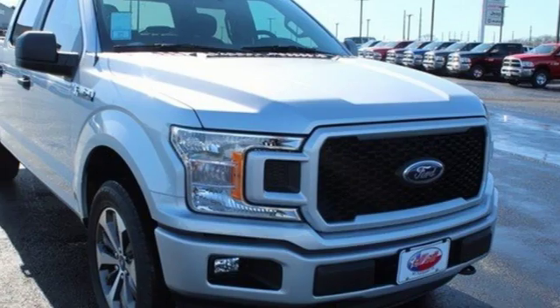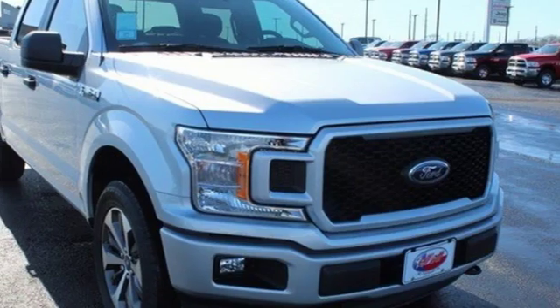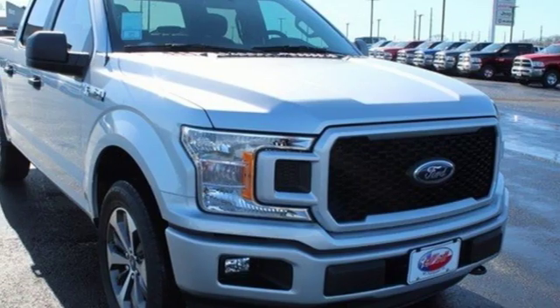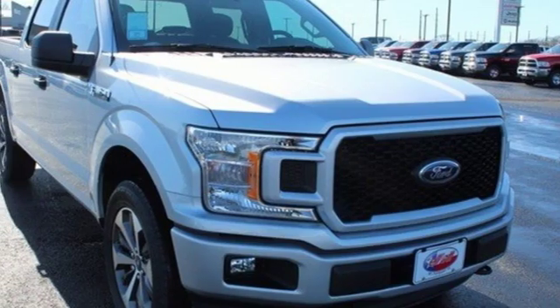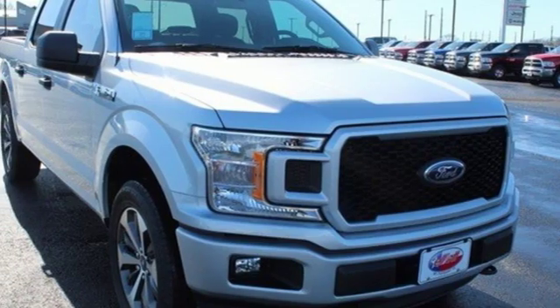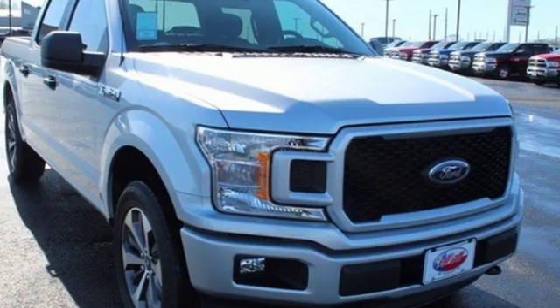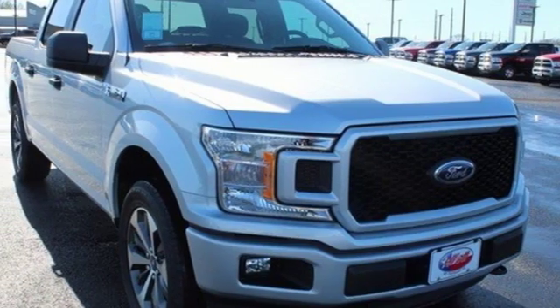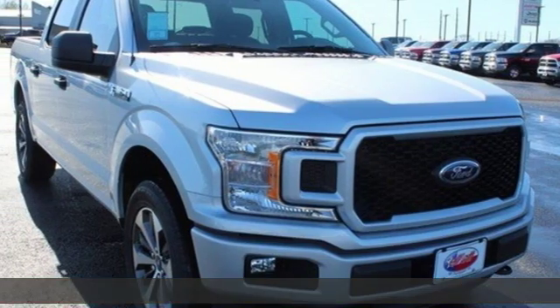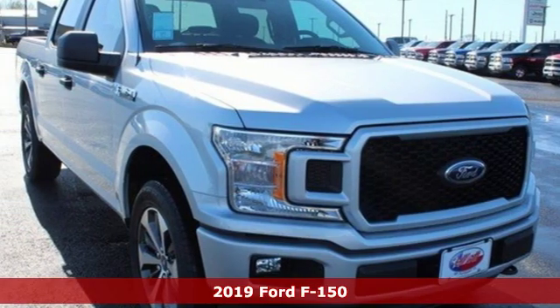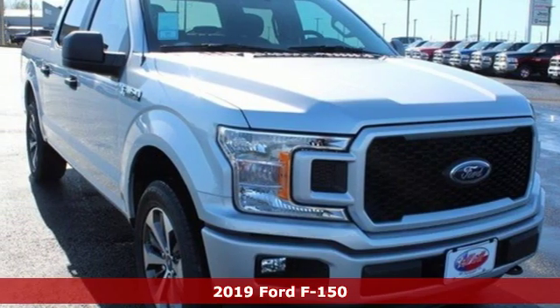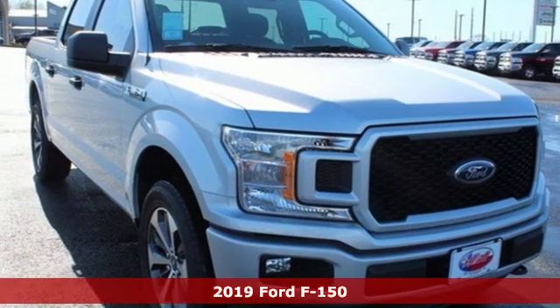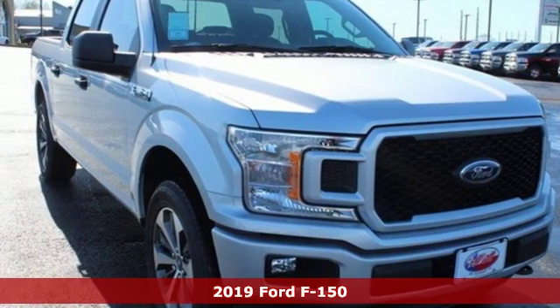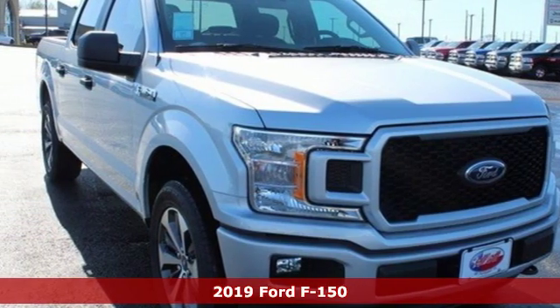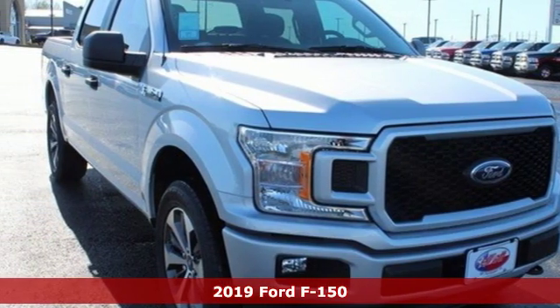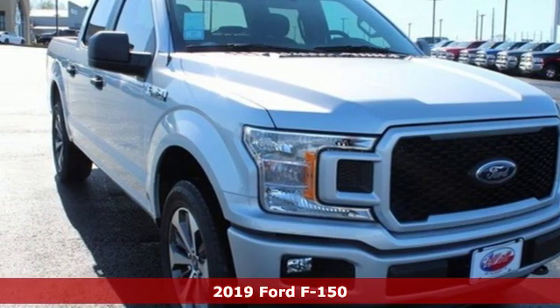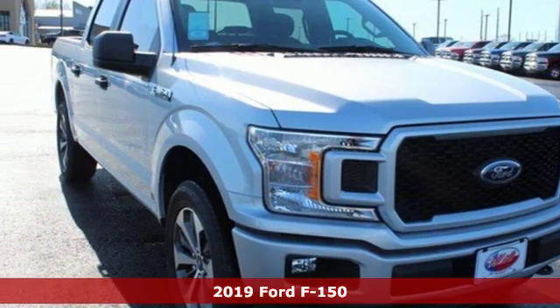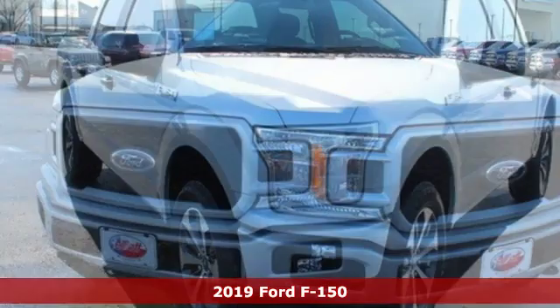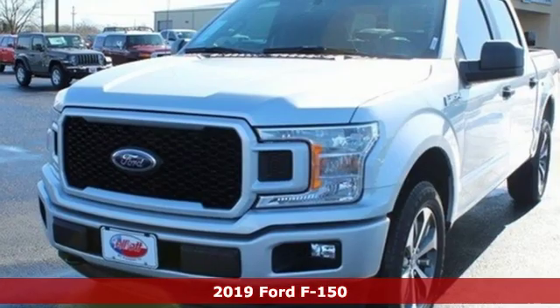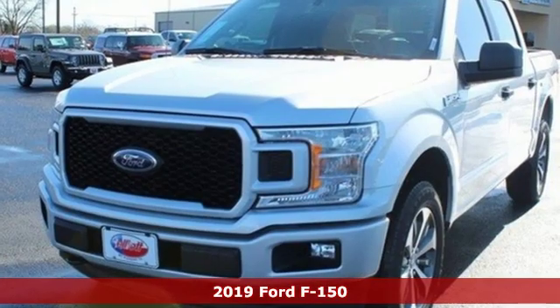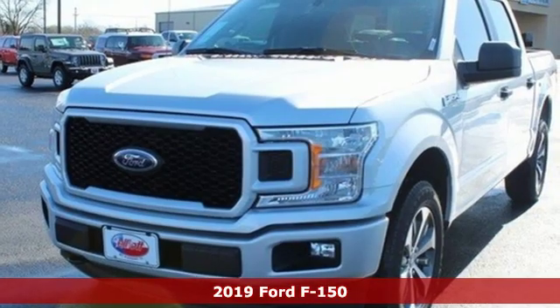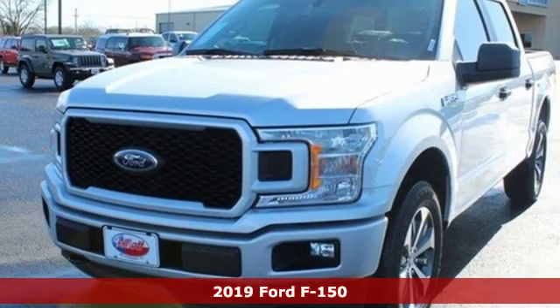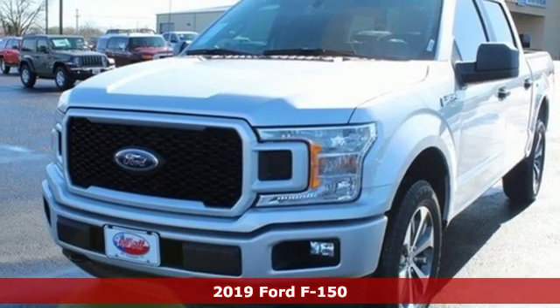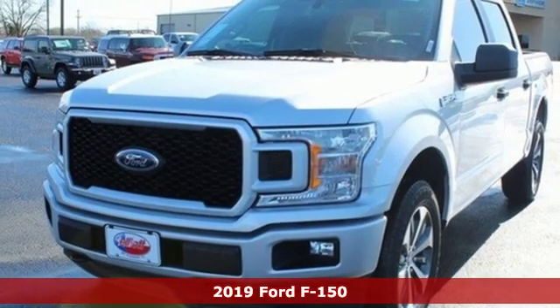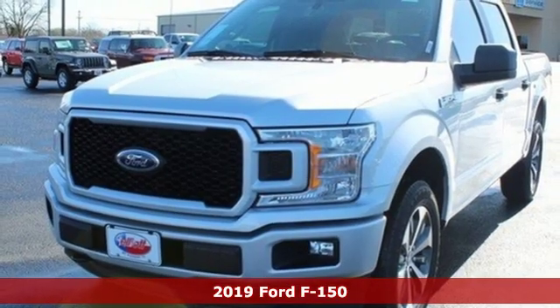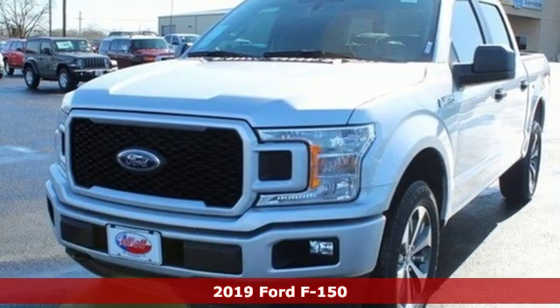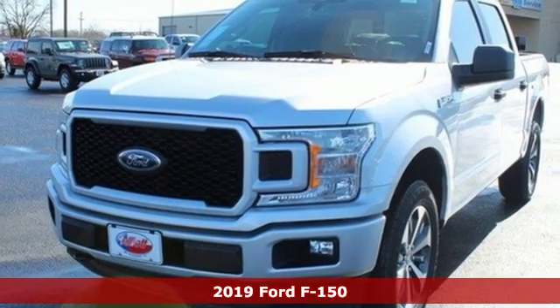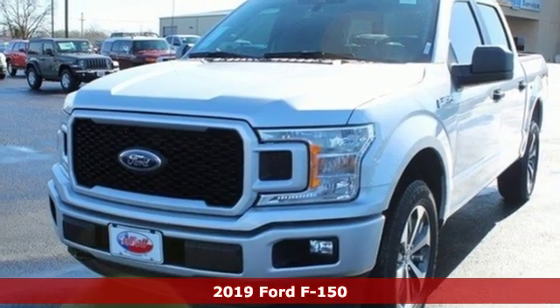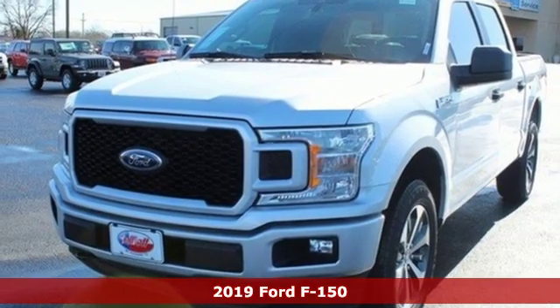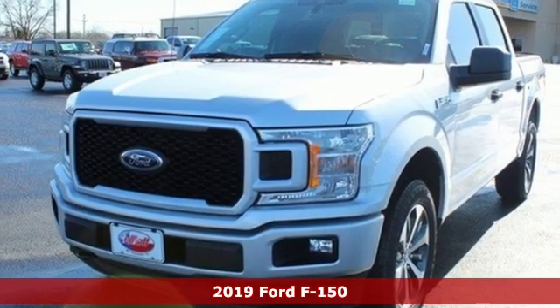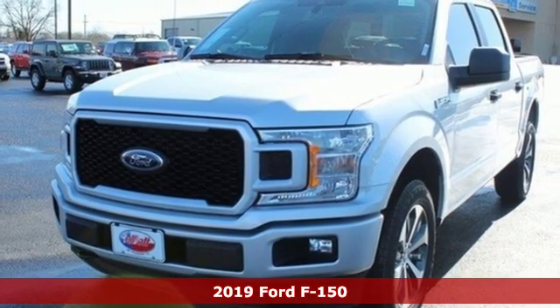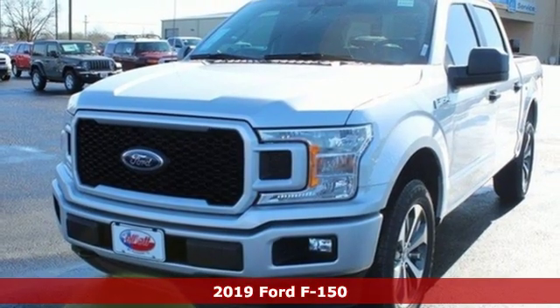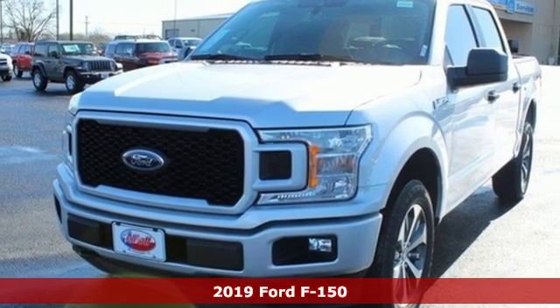It's a new 2019 Ford F-150. Built on tradition, built to last. Ford.